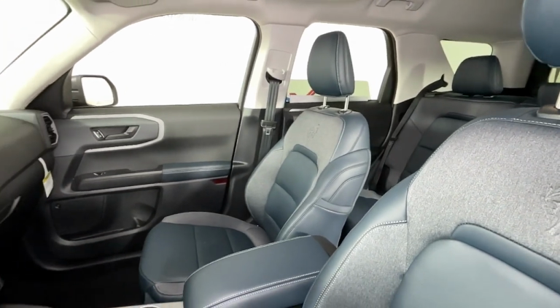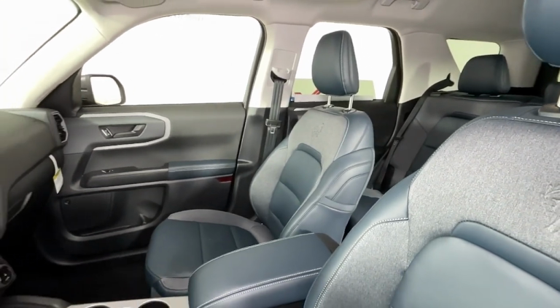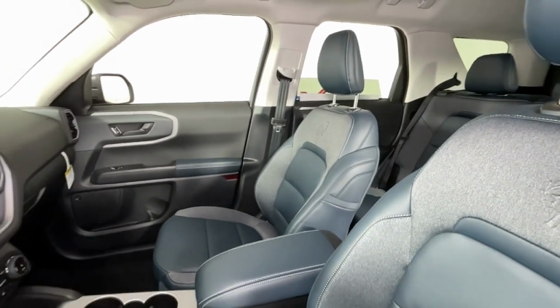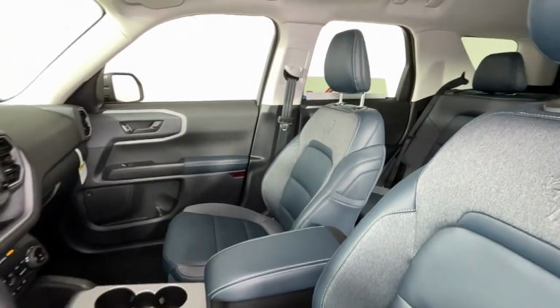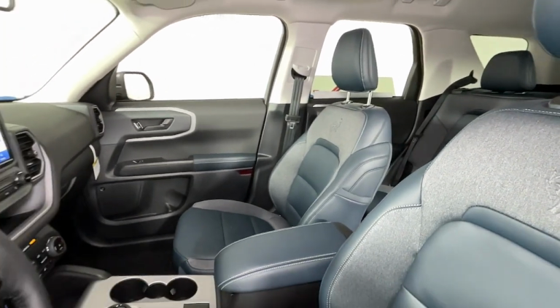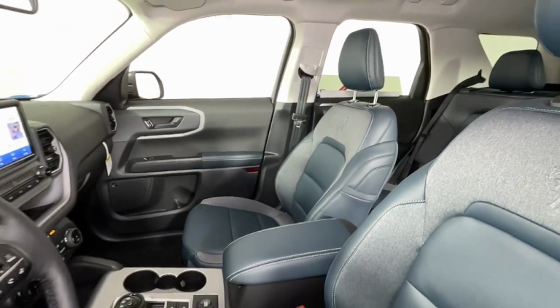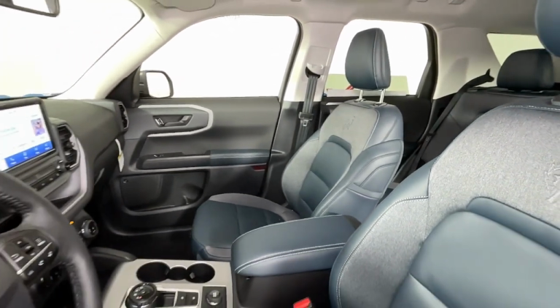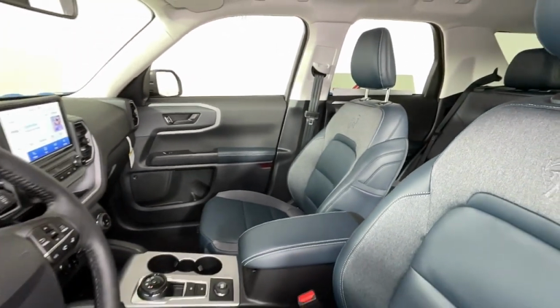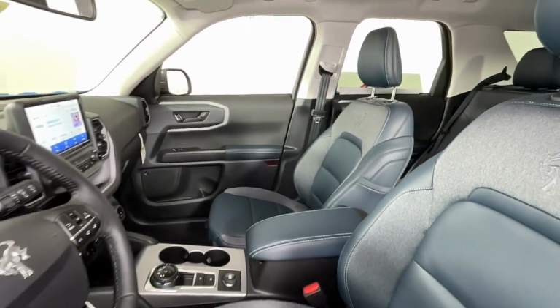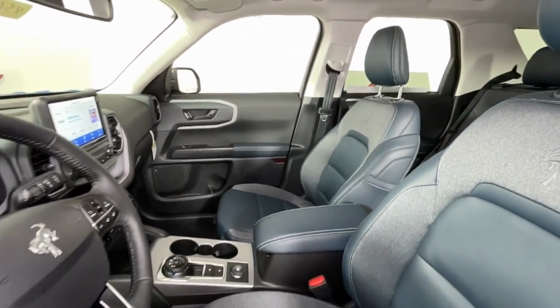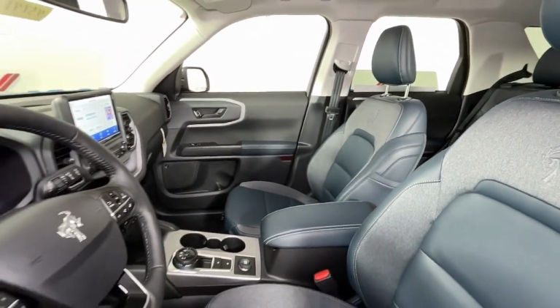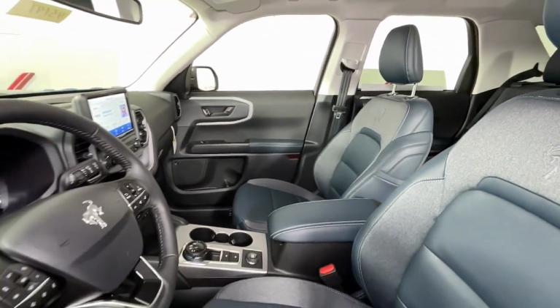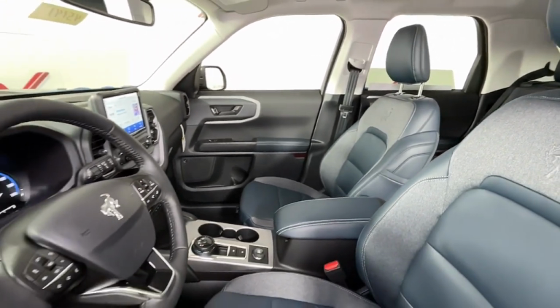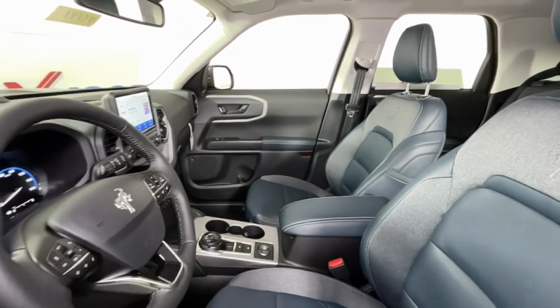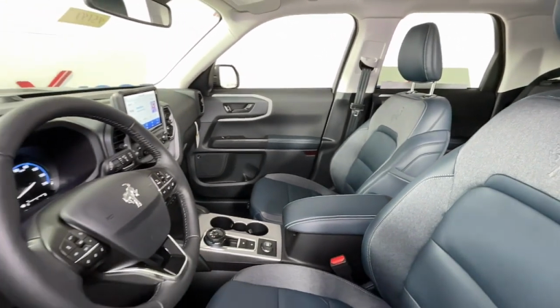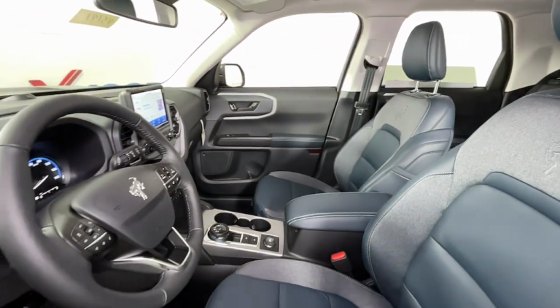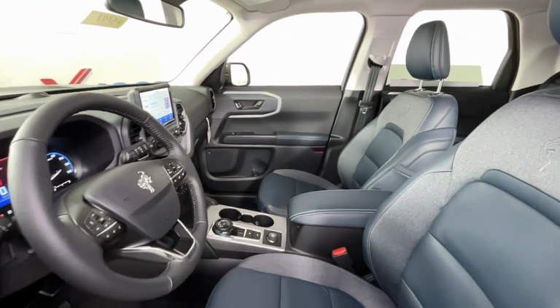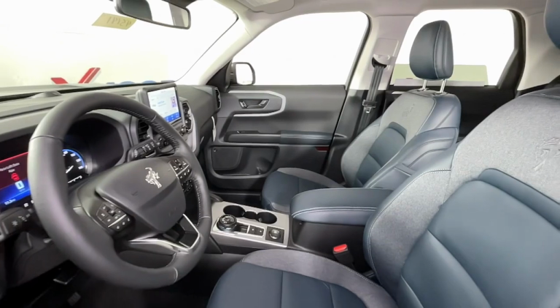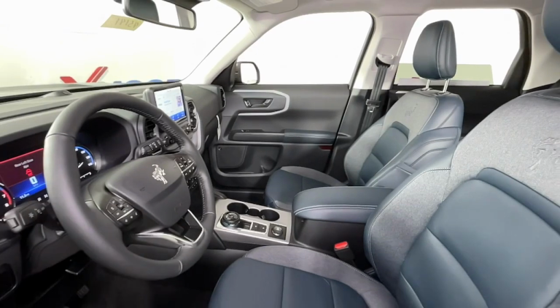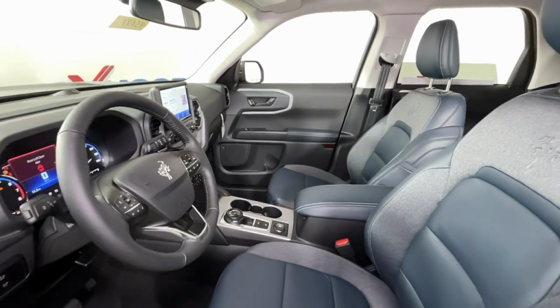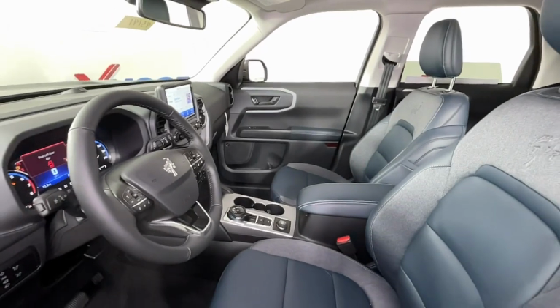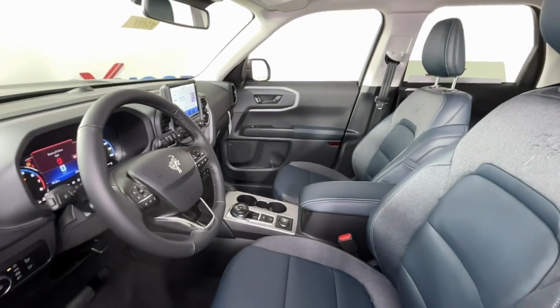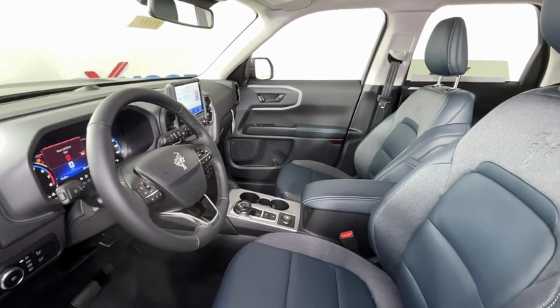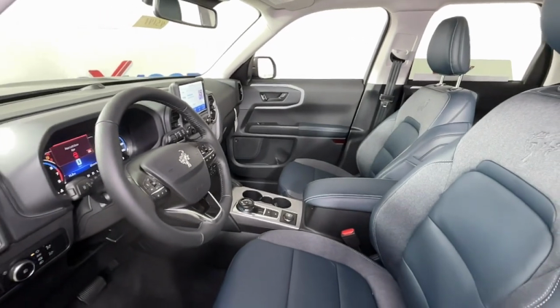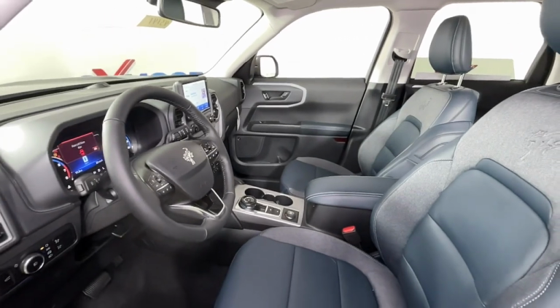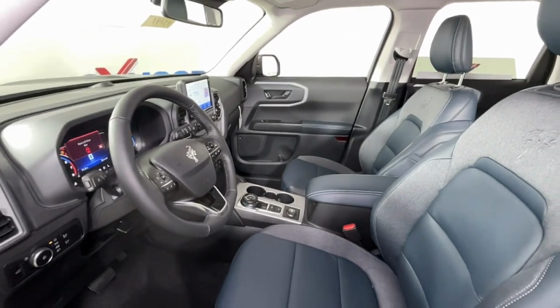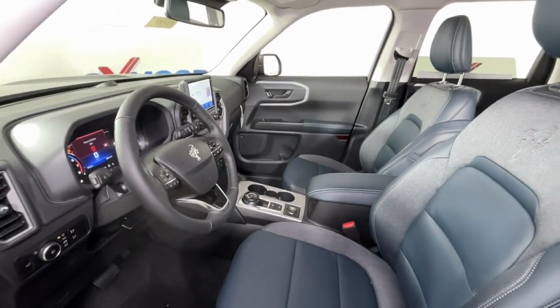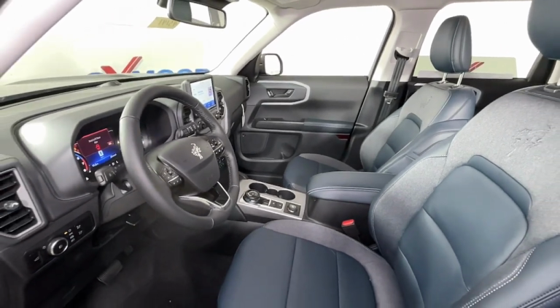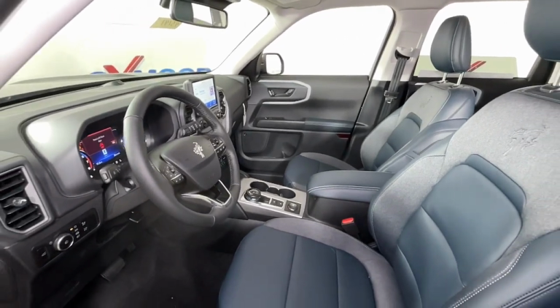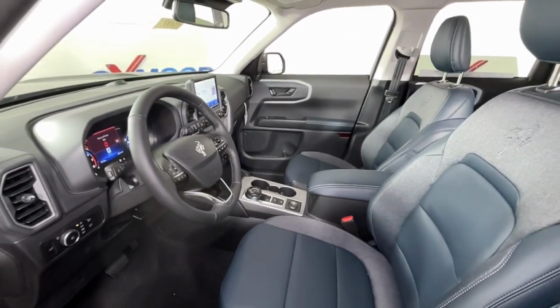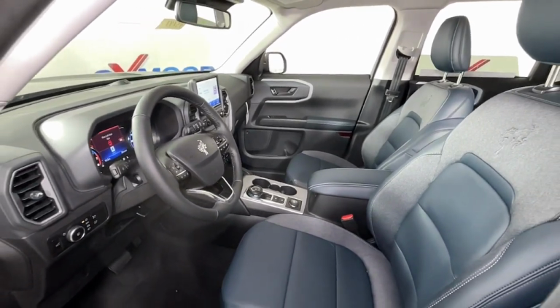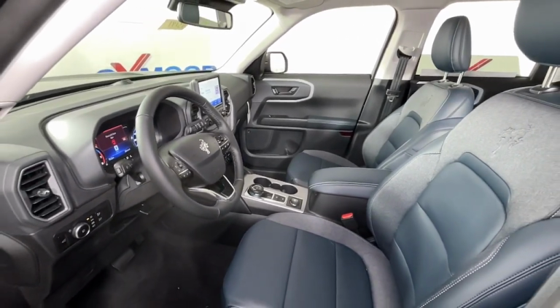You'll love its fuel efficiency too. These are just some of the great options this vehicle comes with.